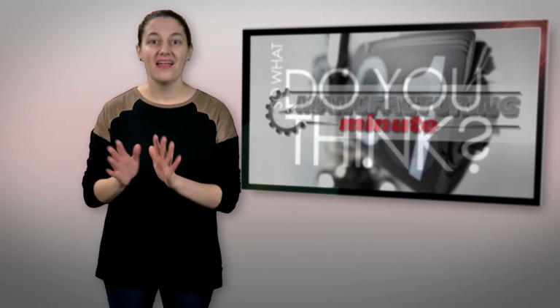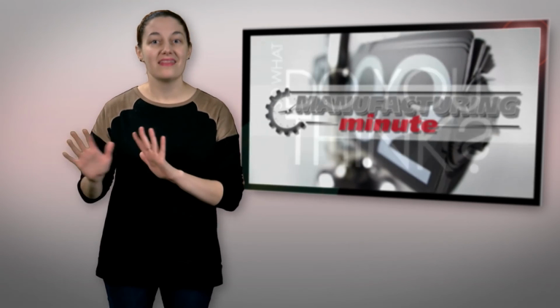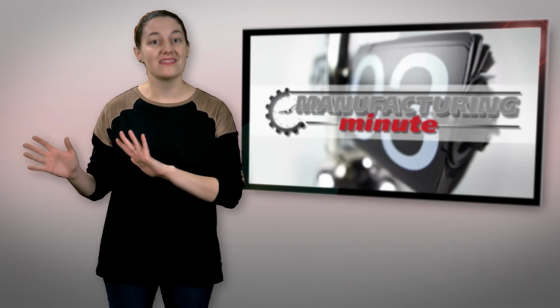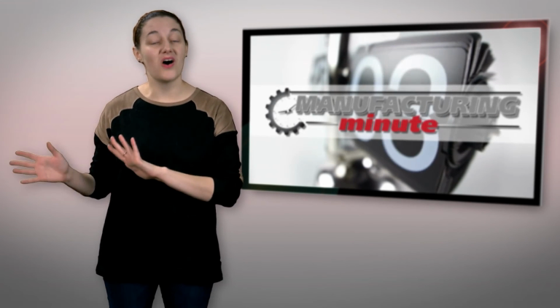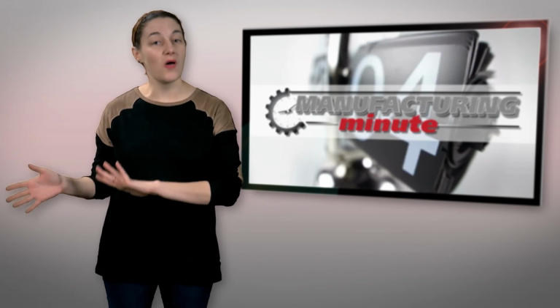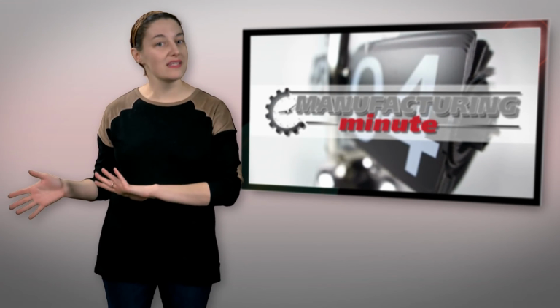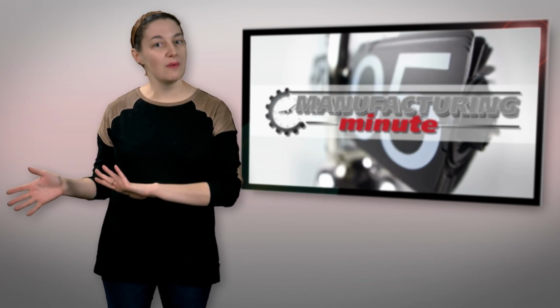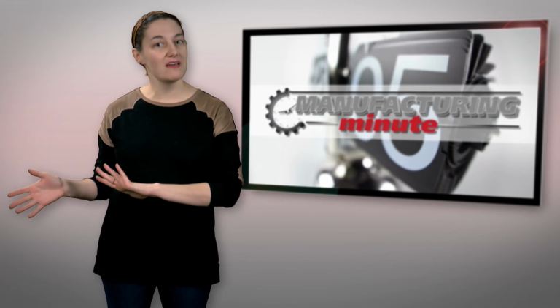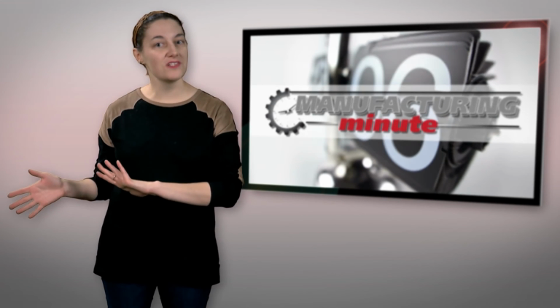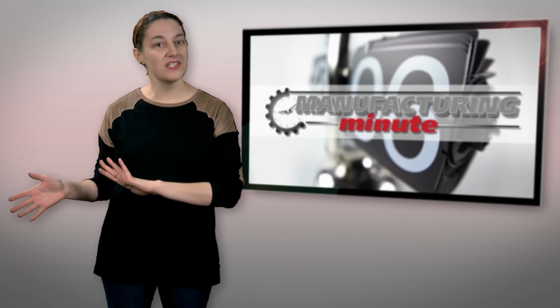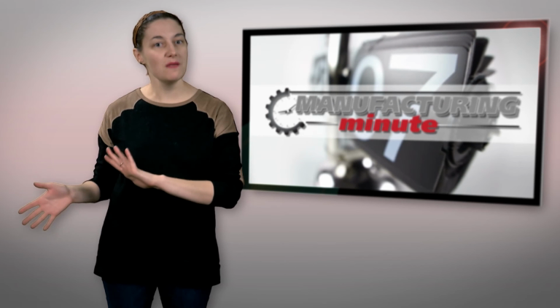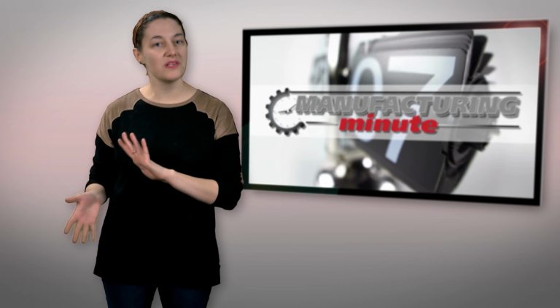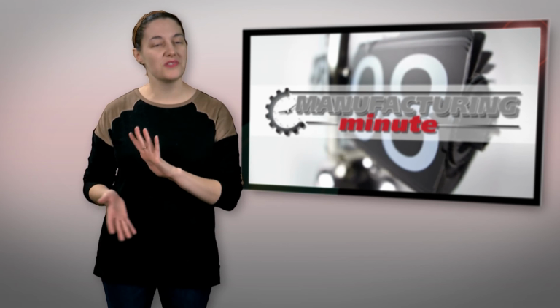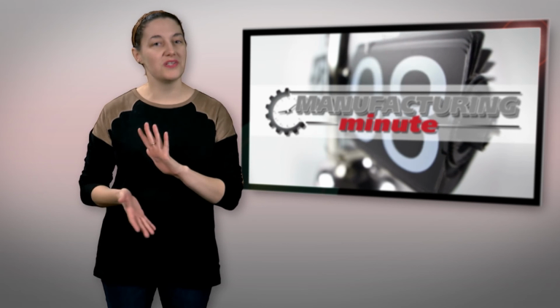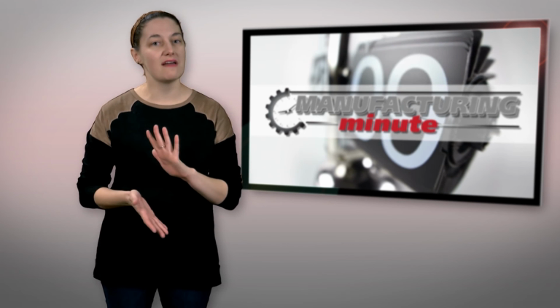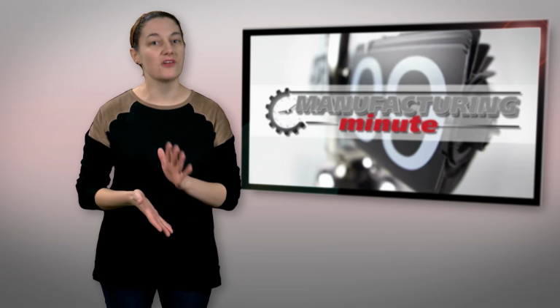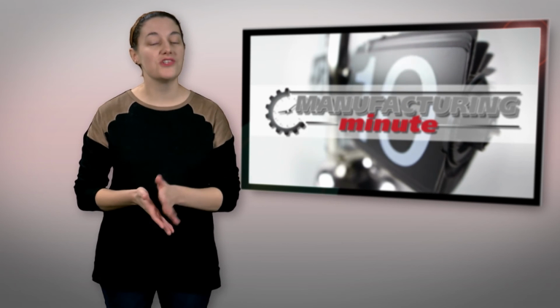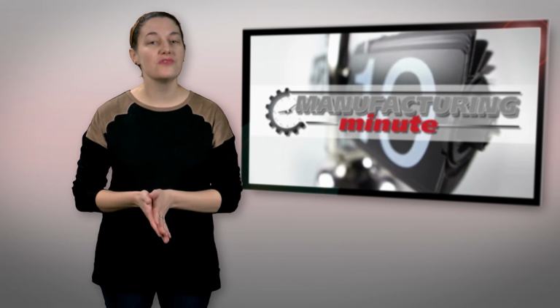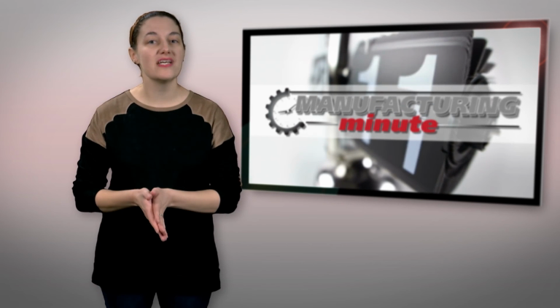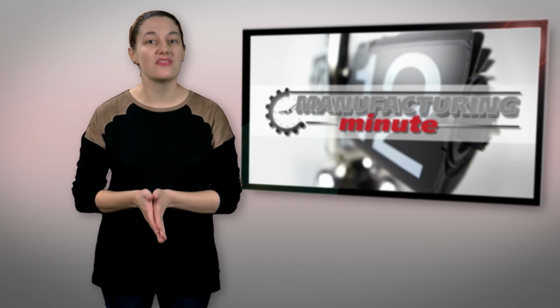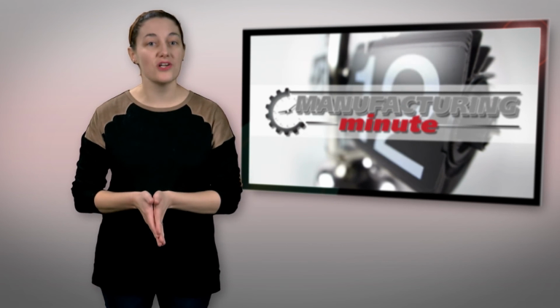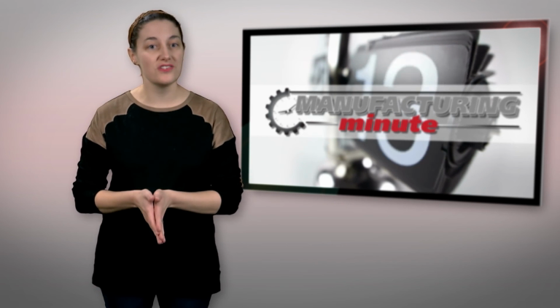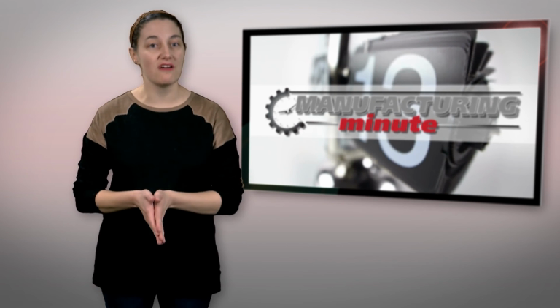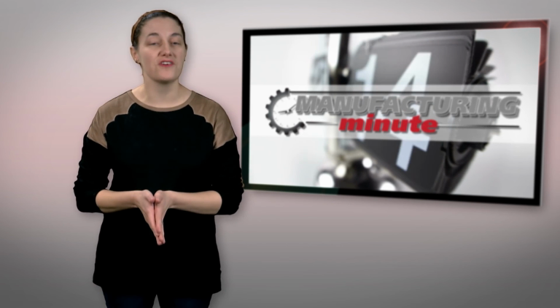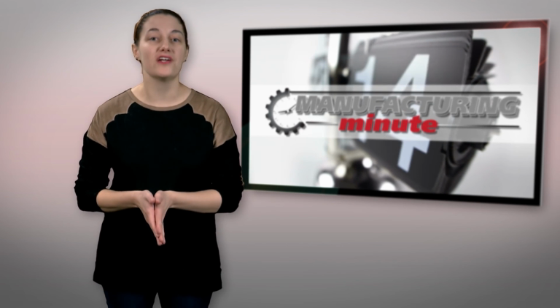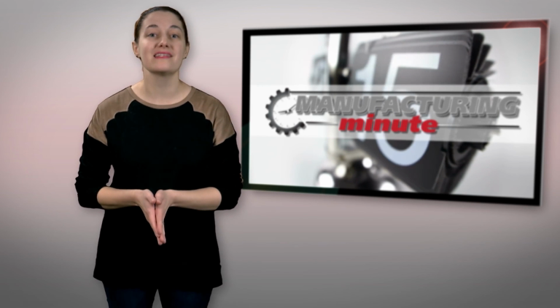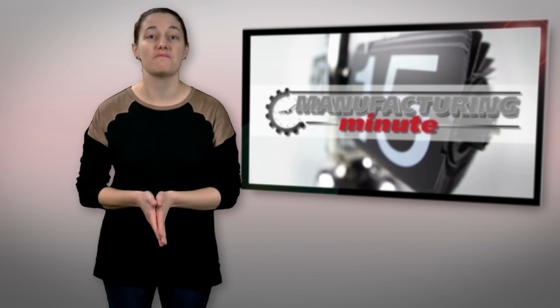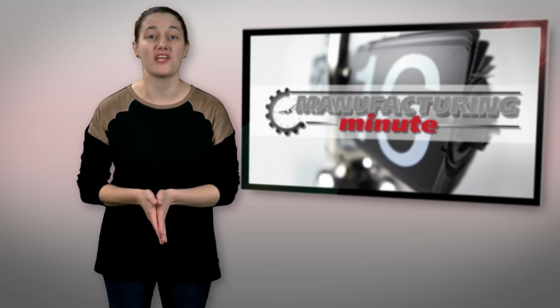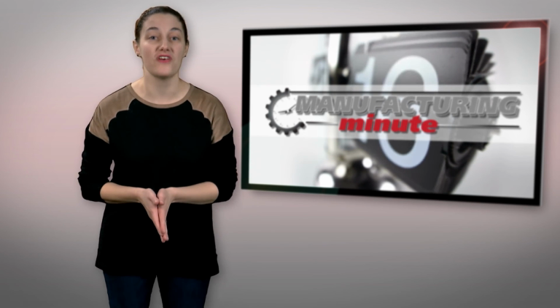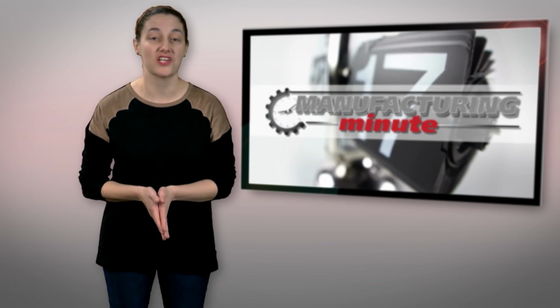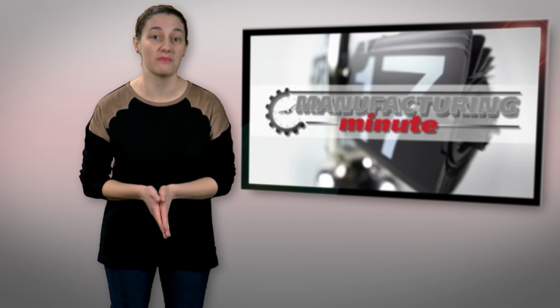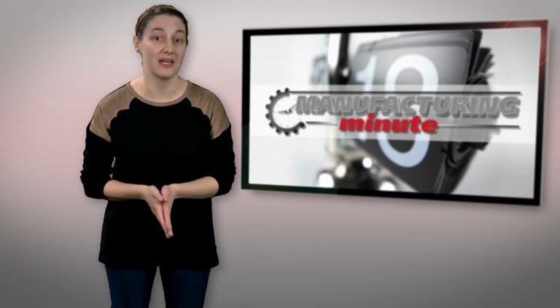That's all the time we have for today, but tune in every Tuesday and Thursday for your next Manufacturing Minute.